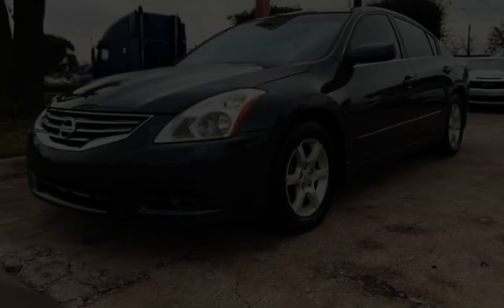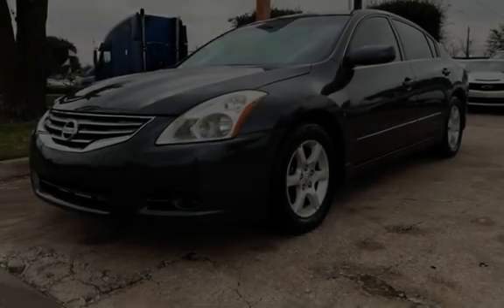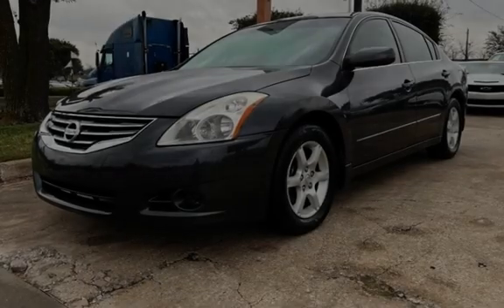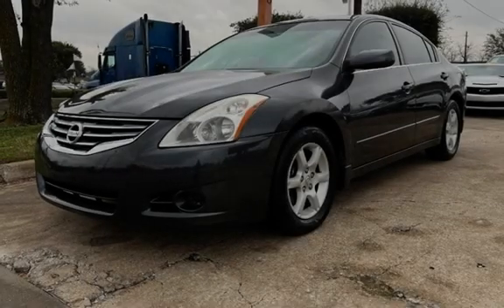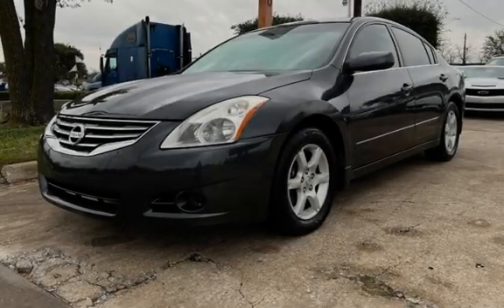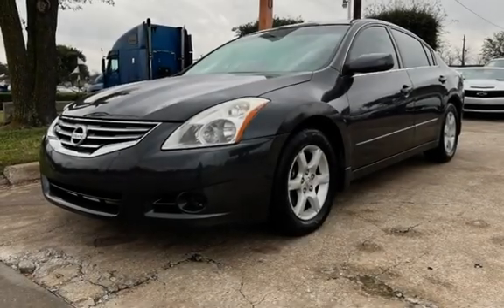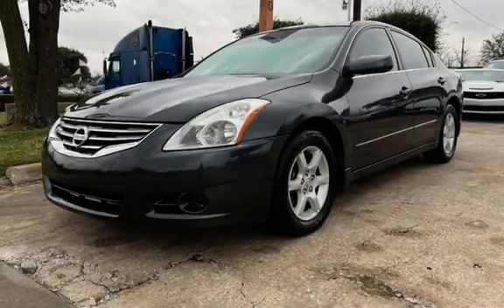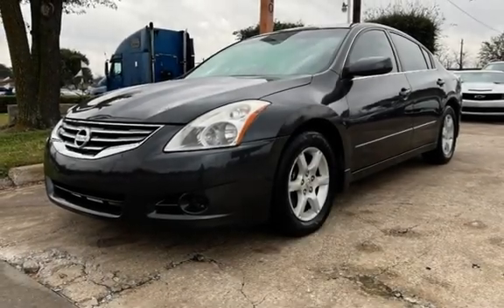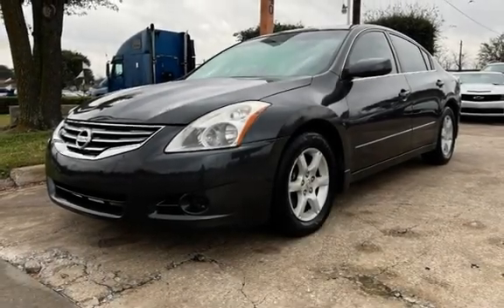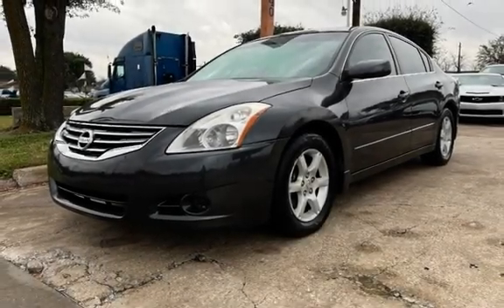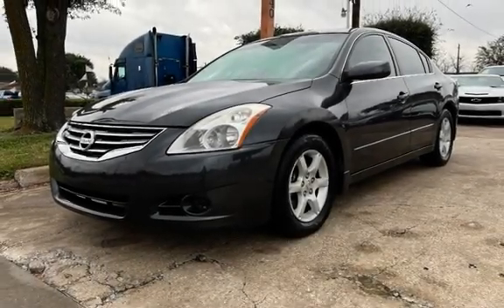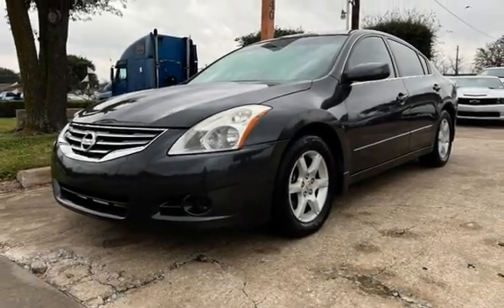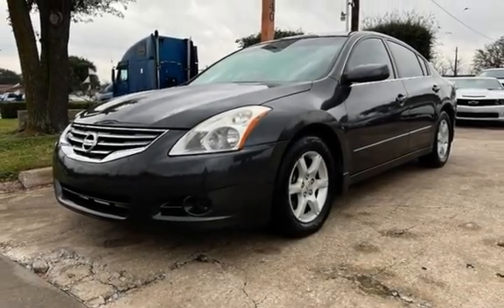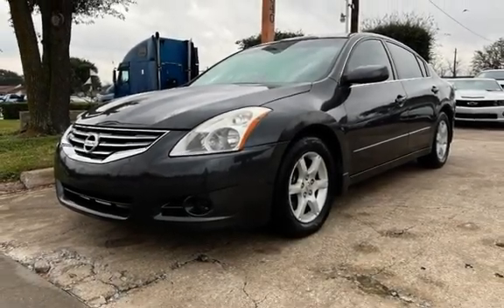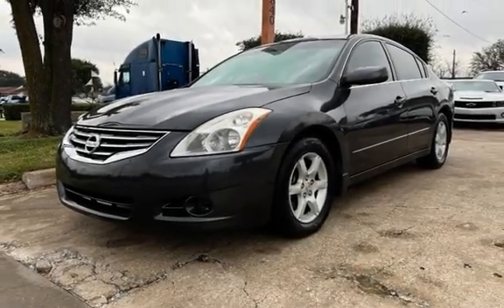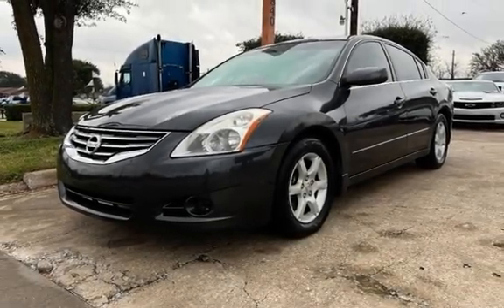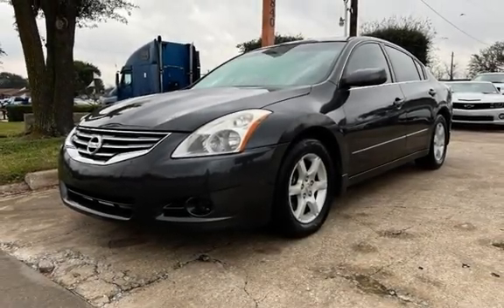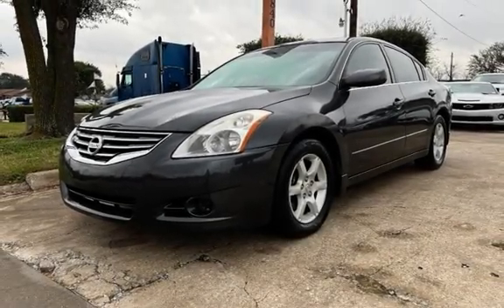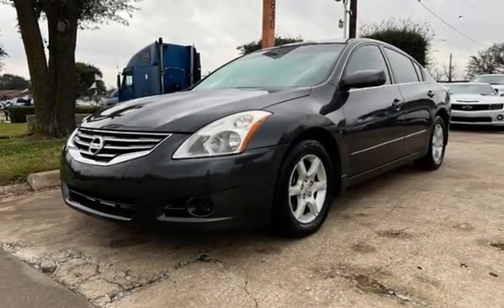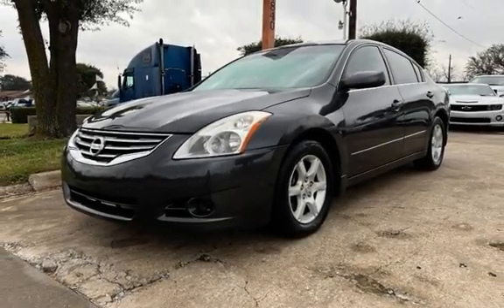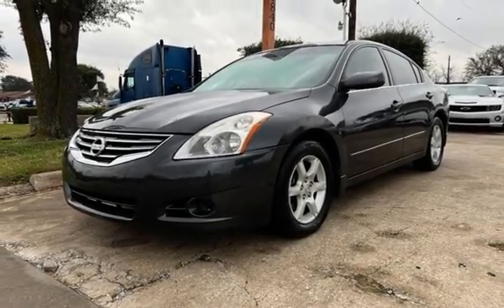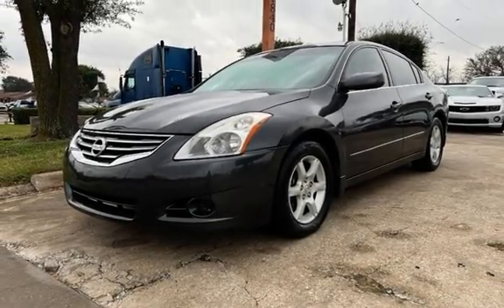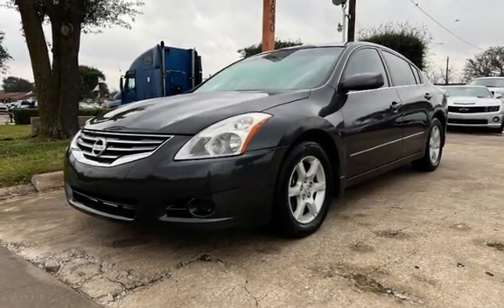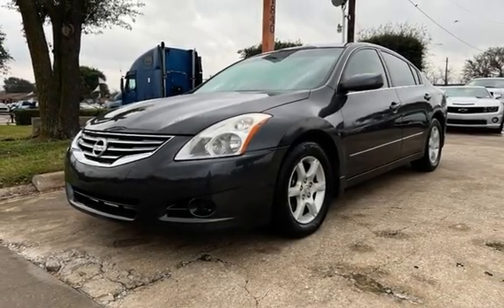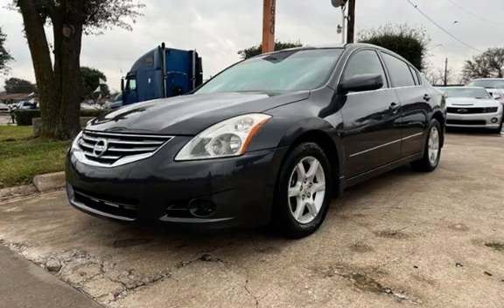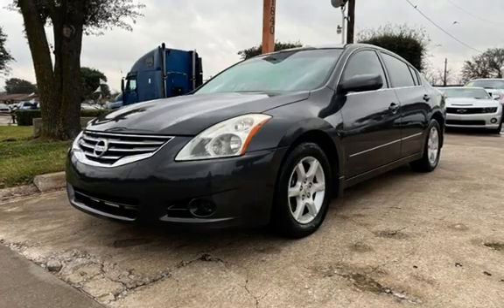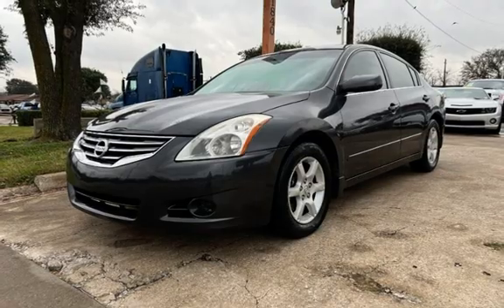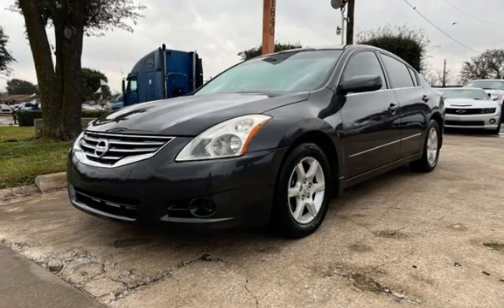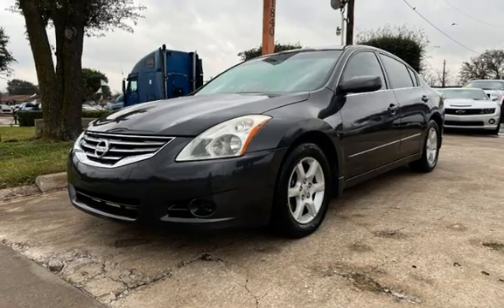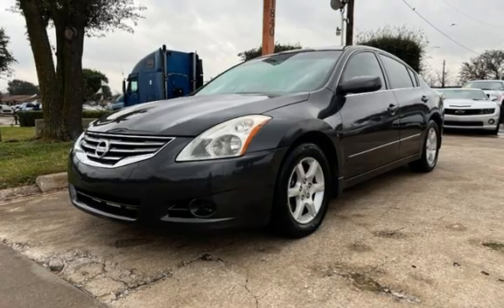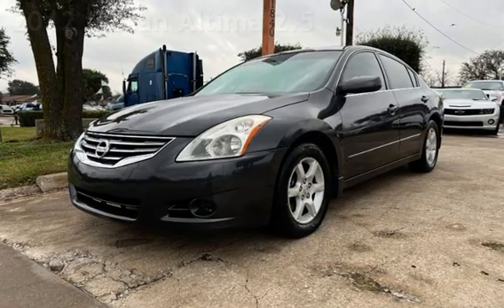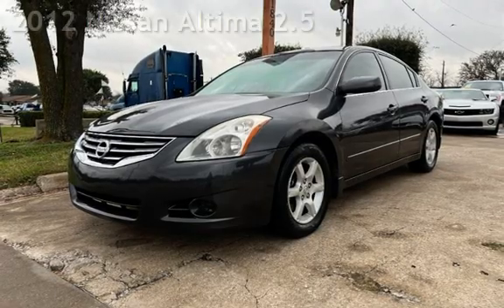Congratulations on picking the perfect vehicle for your needs. Call us to find out about our in-house finance program.